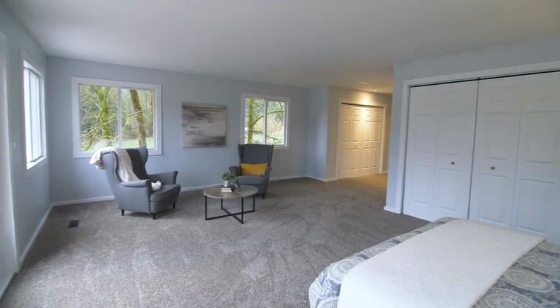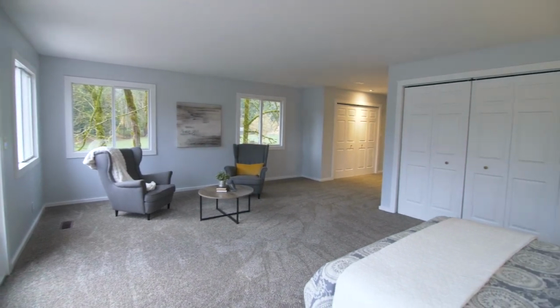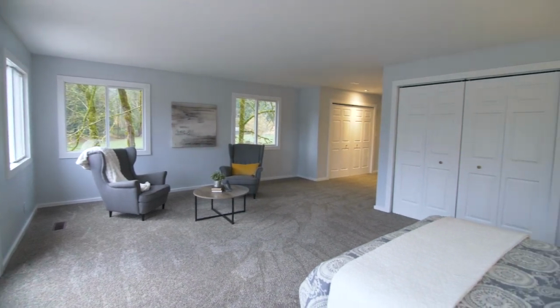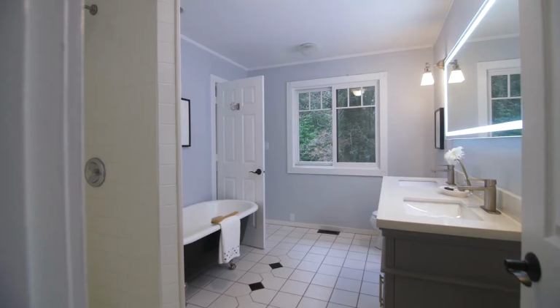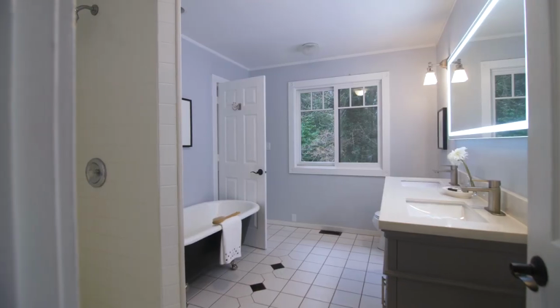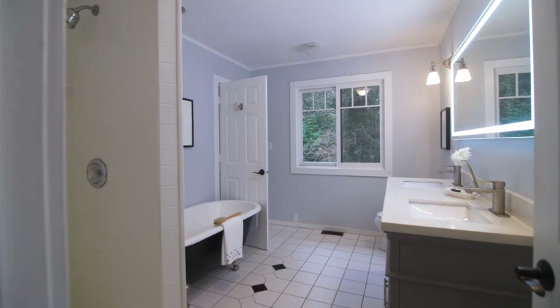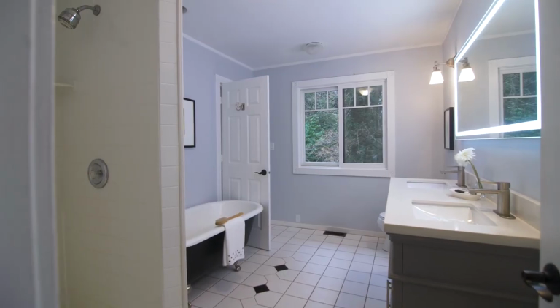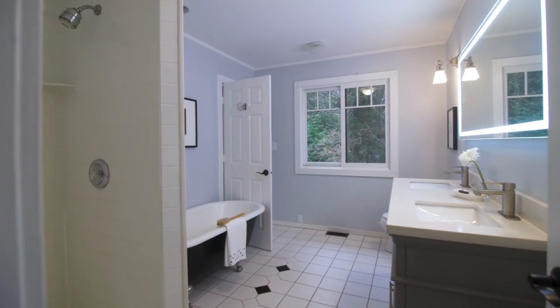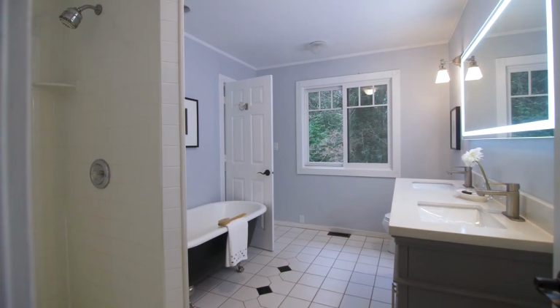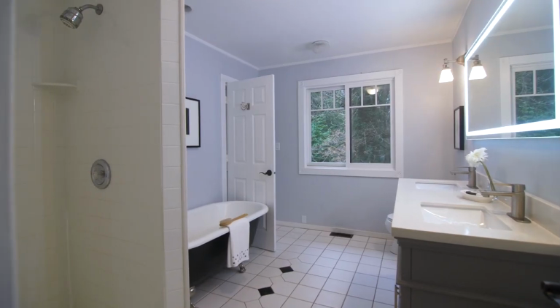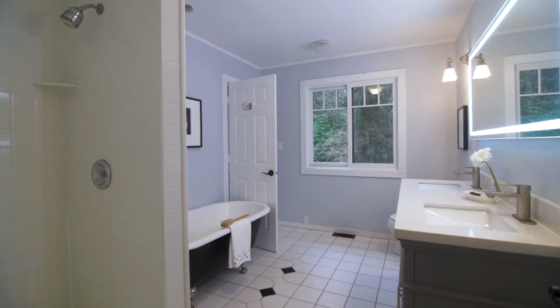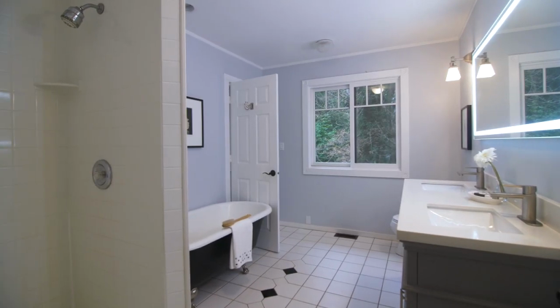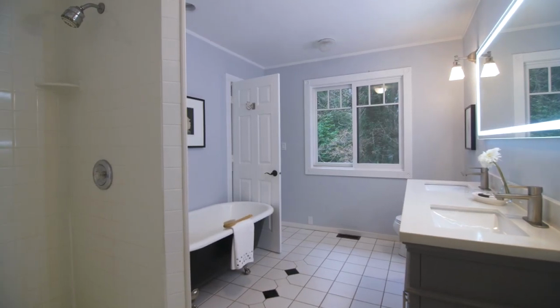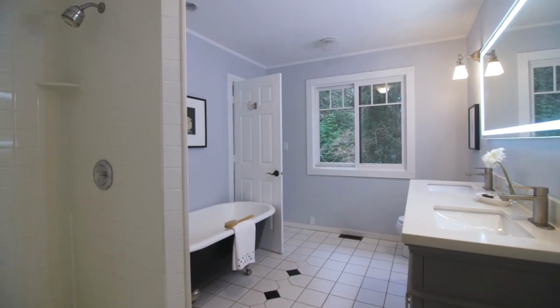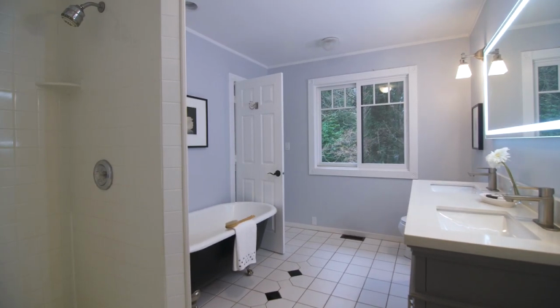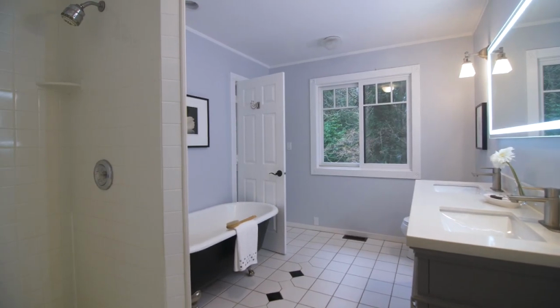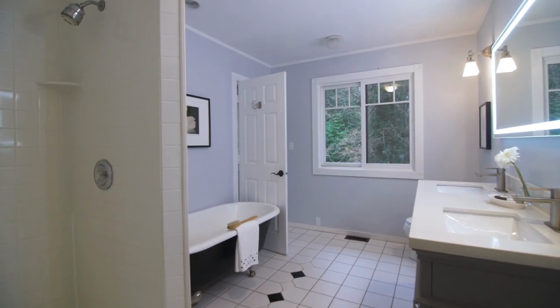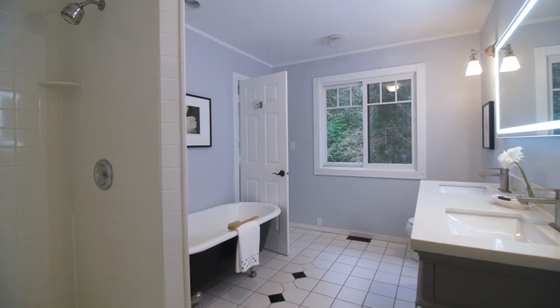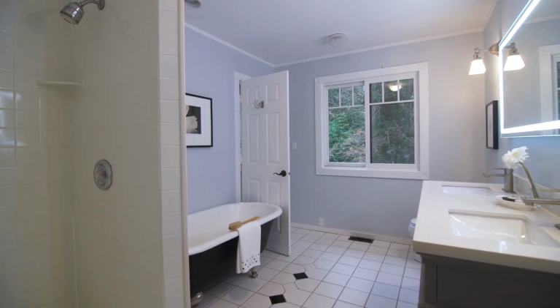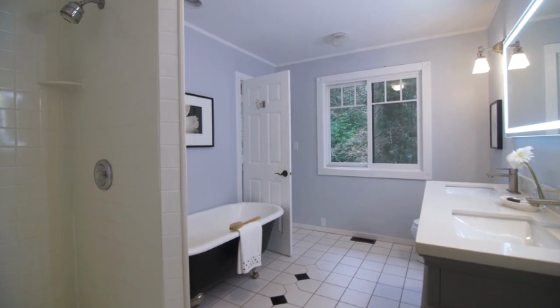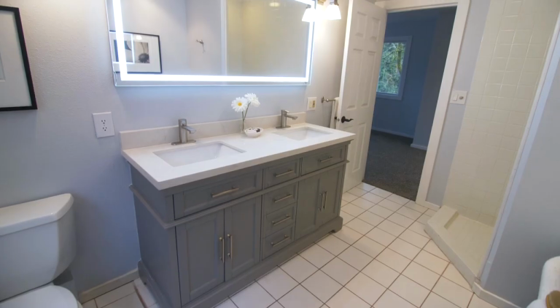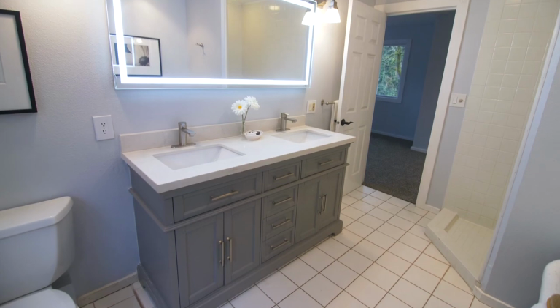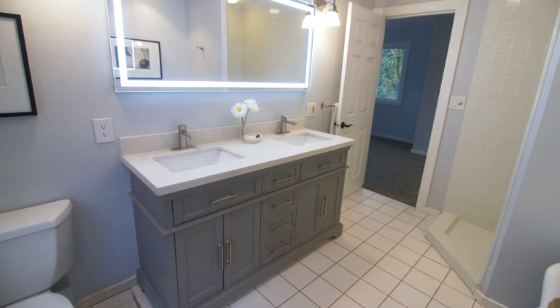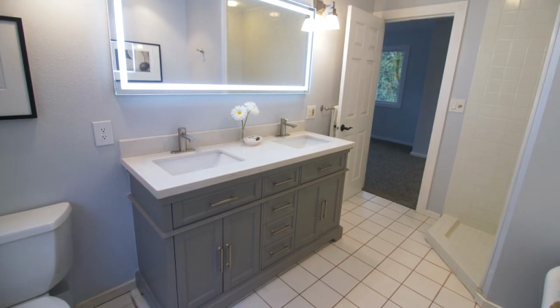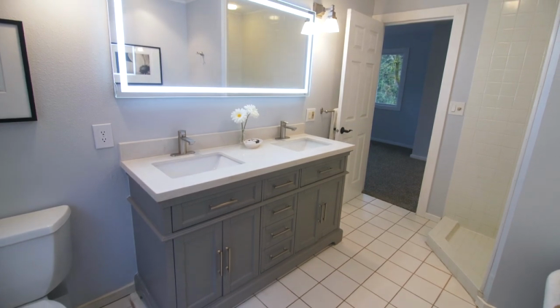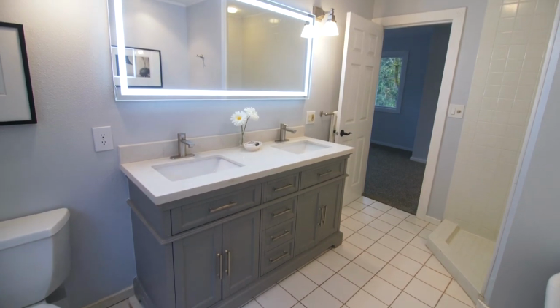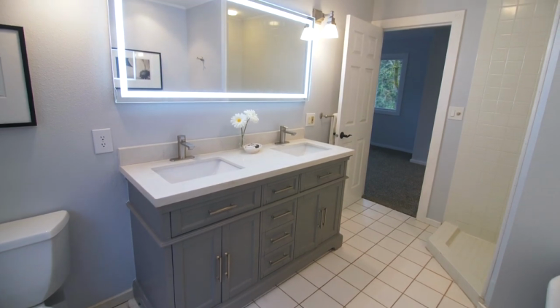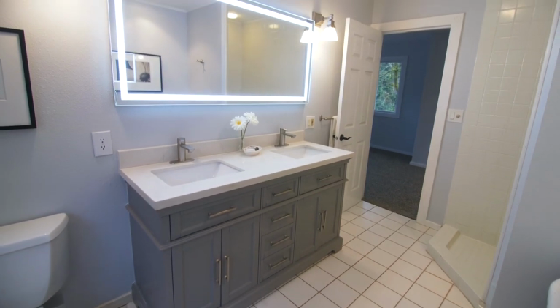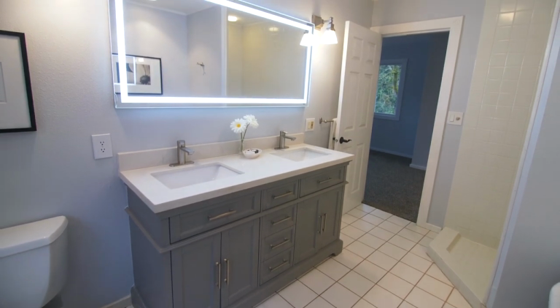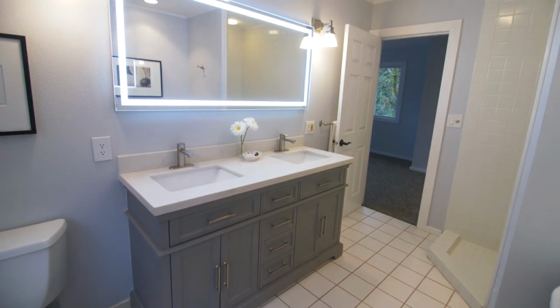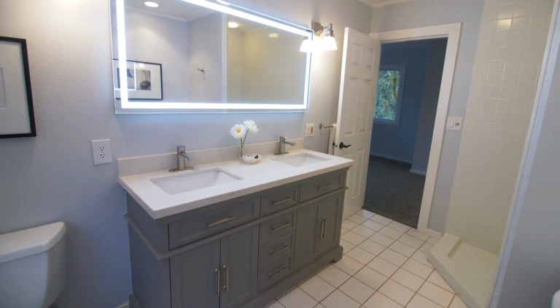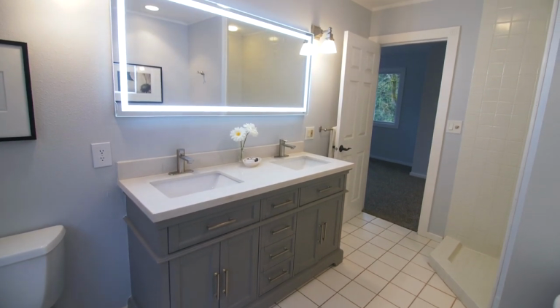After a long day, relax in the clawfoot tub and enjoy the new double-sink vanity.